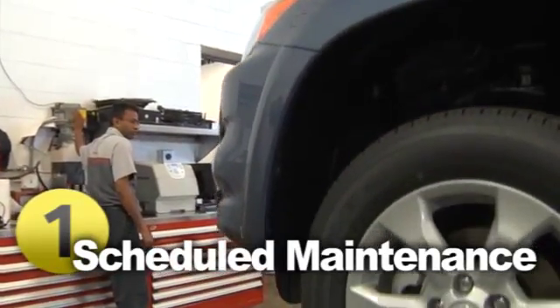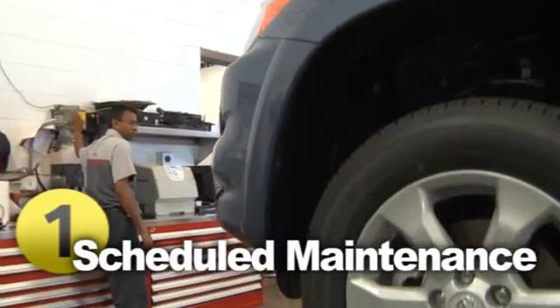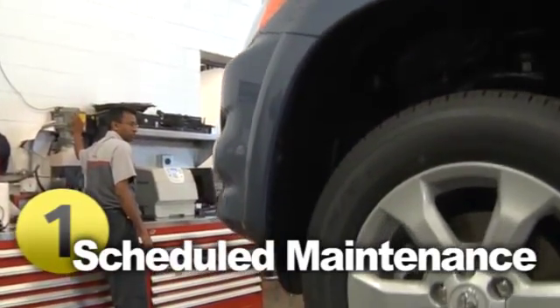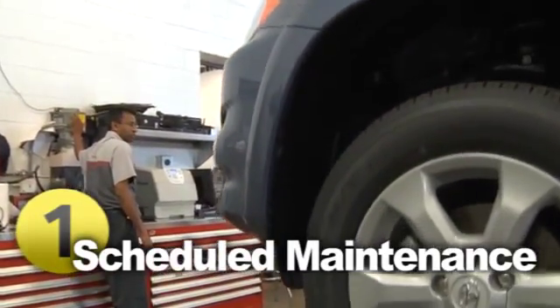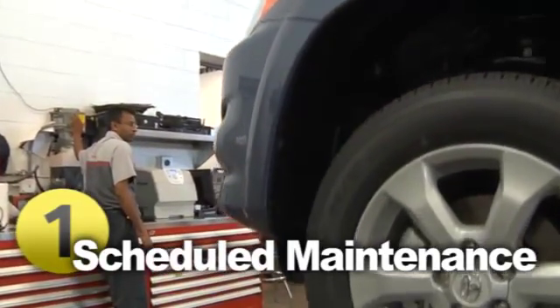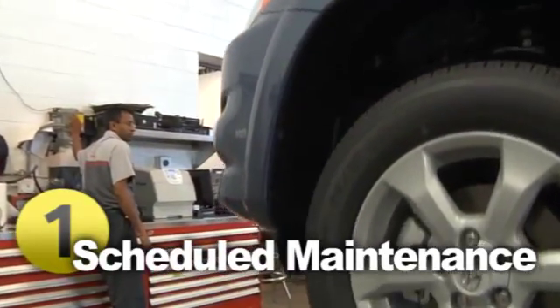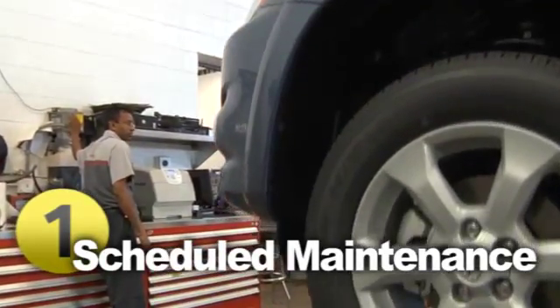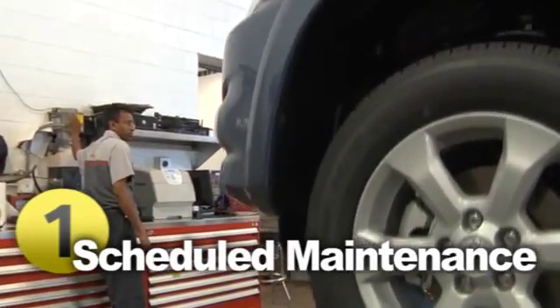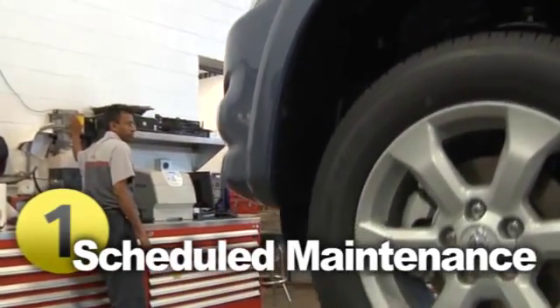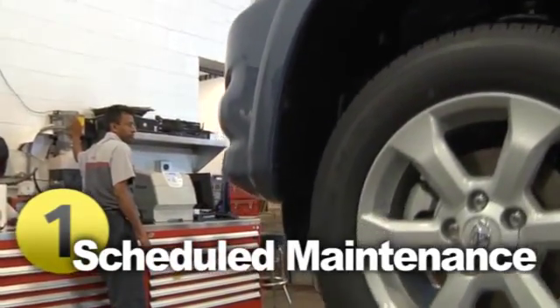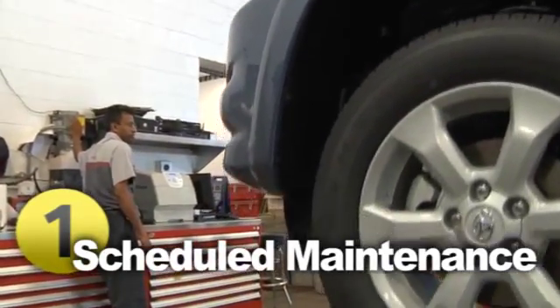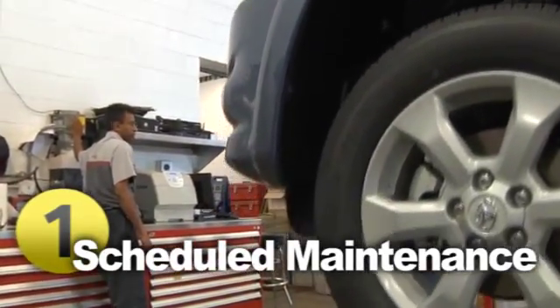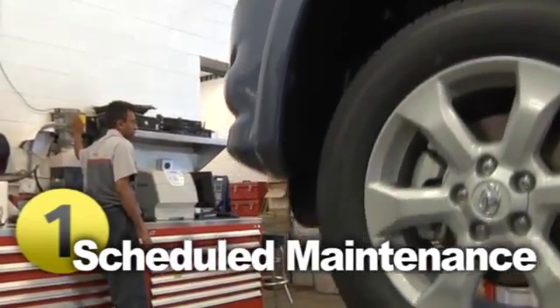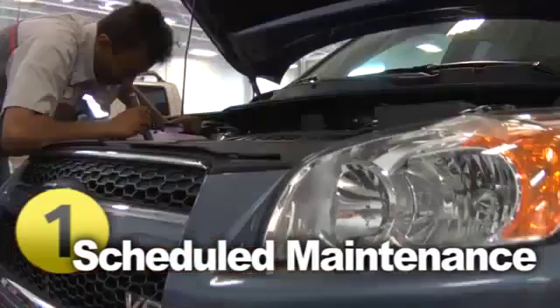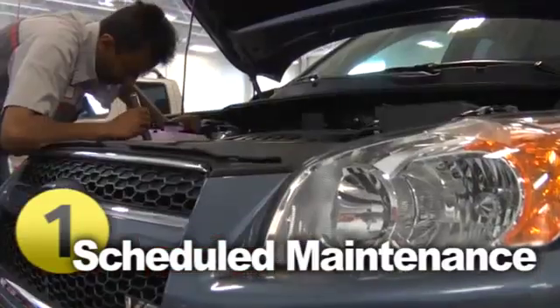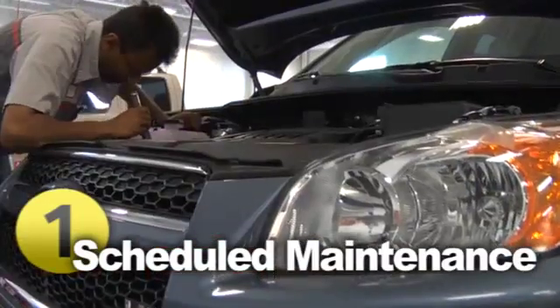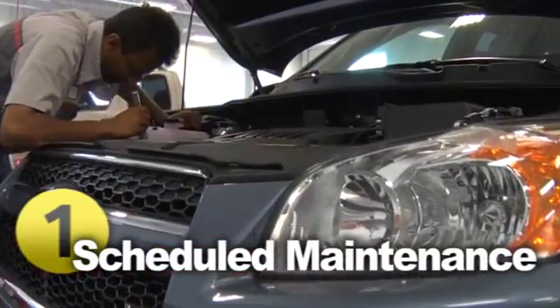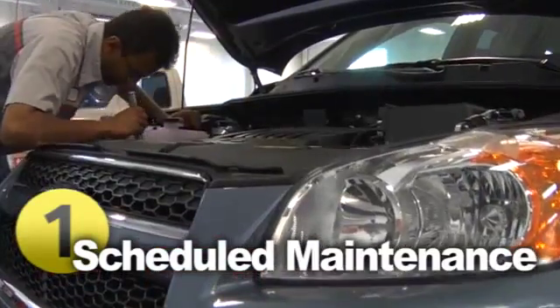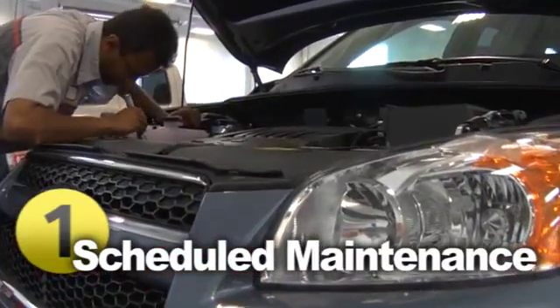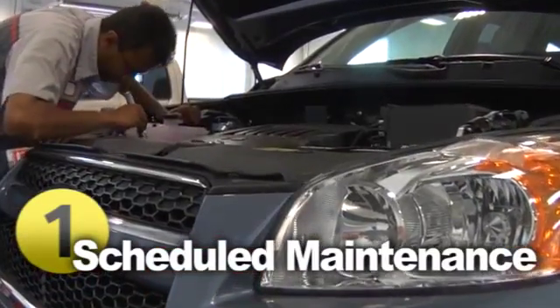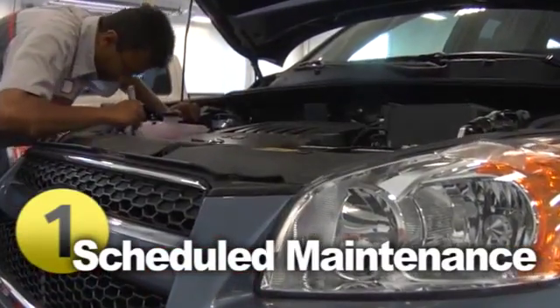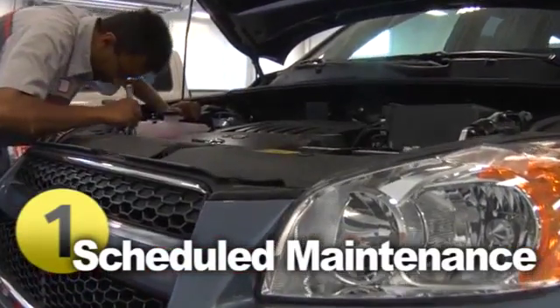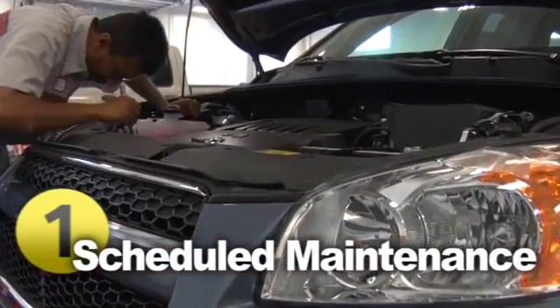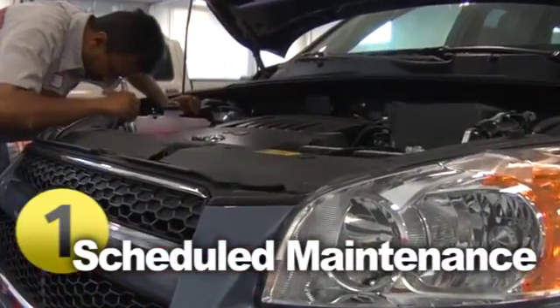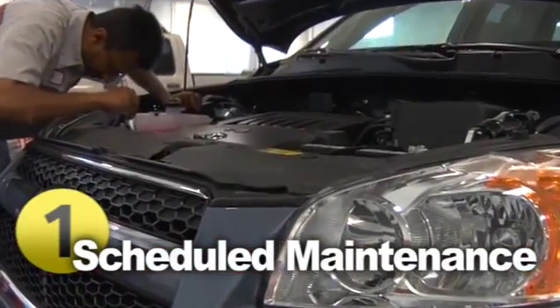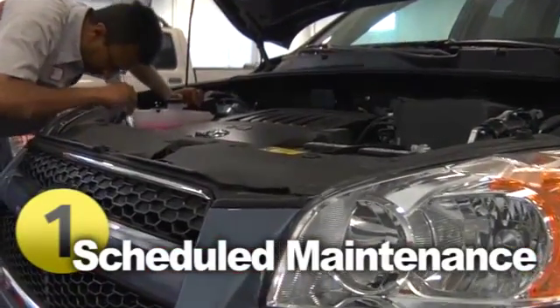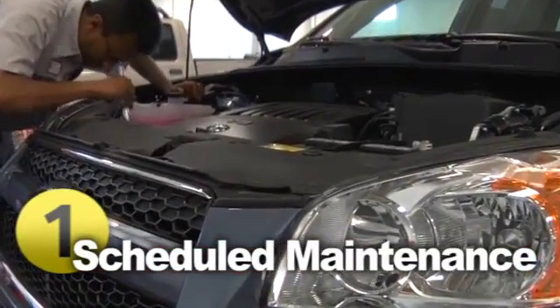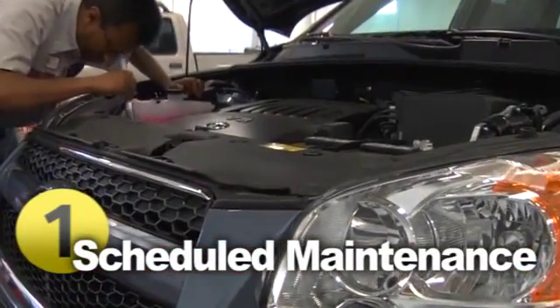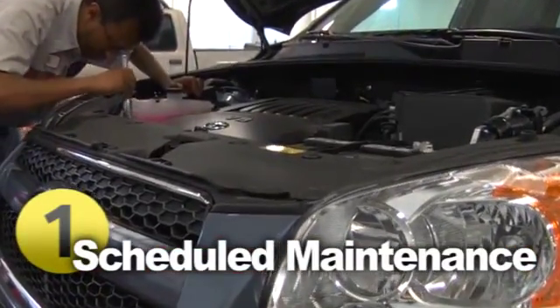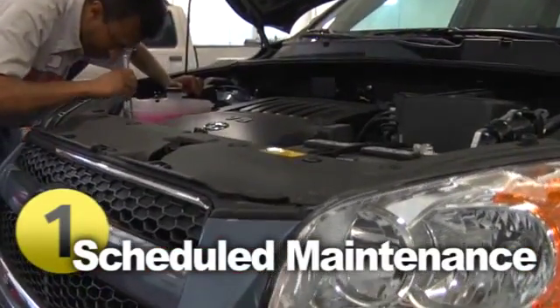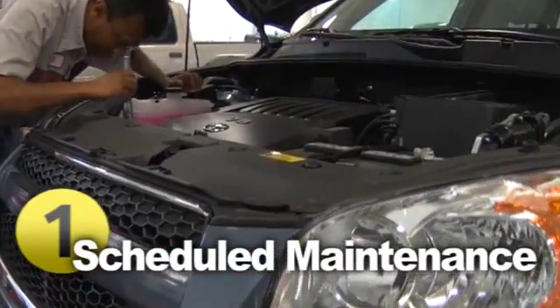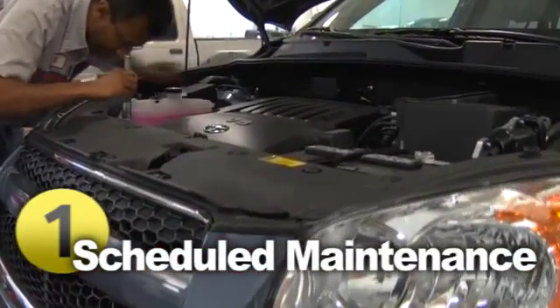The schedule is broken into three service intervals: minor, intermediate, and major — or sometimes referred to as A, B, and C.